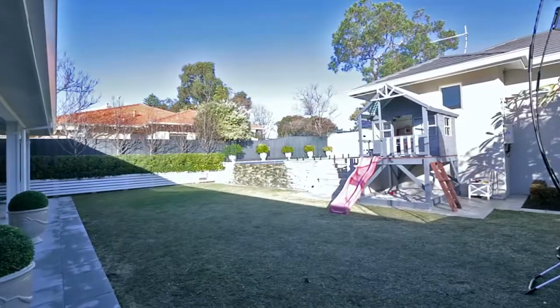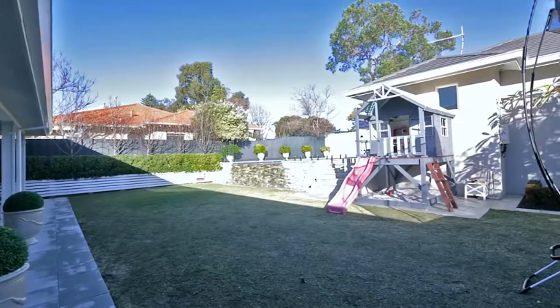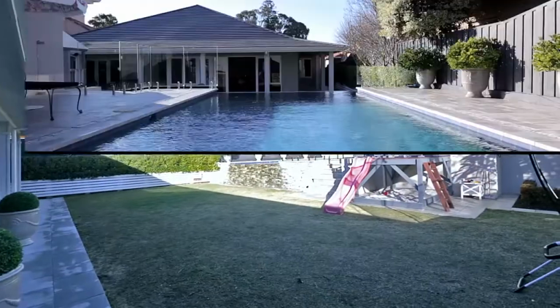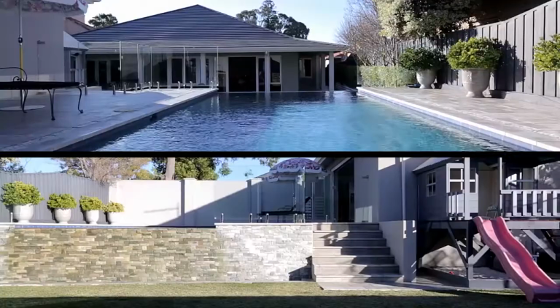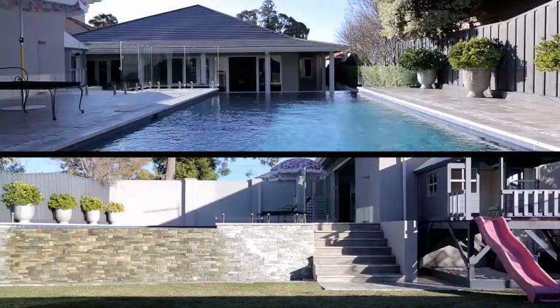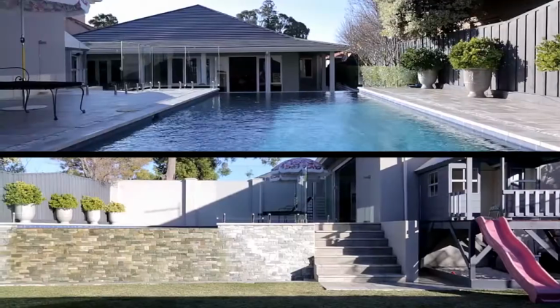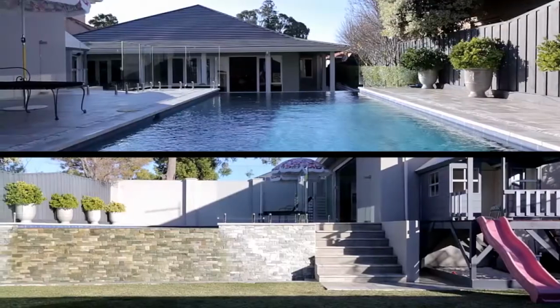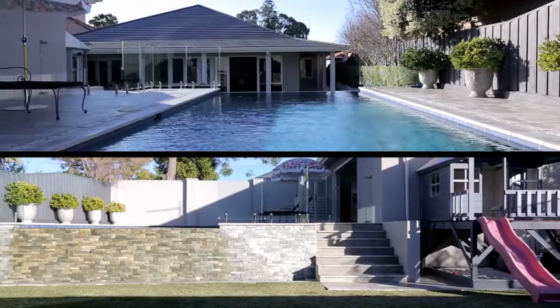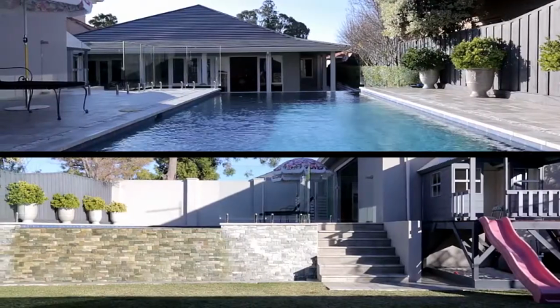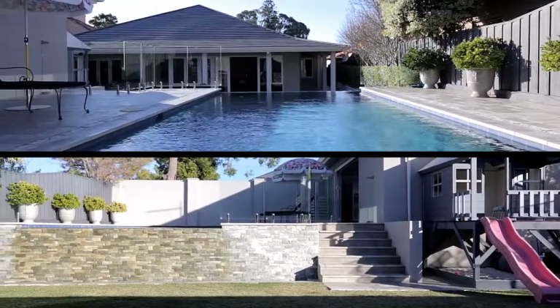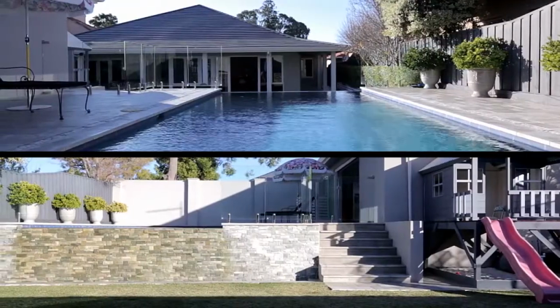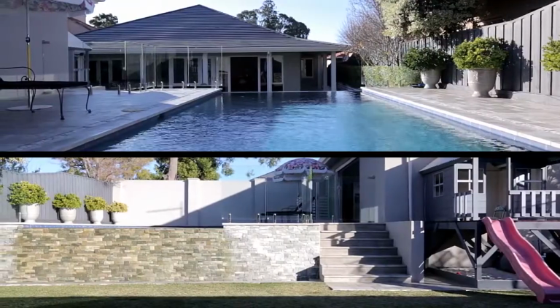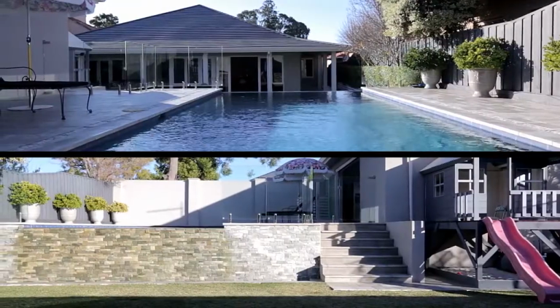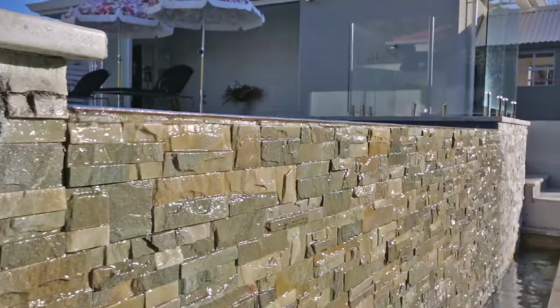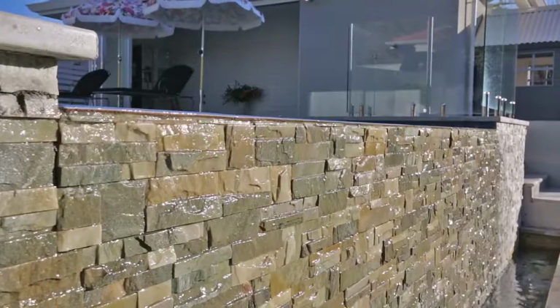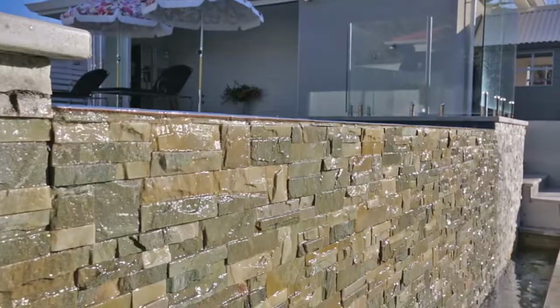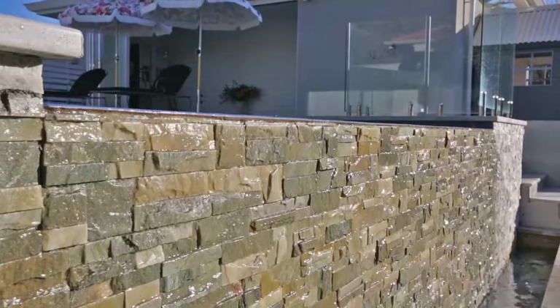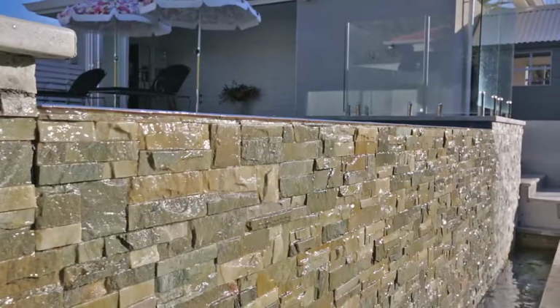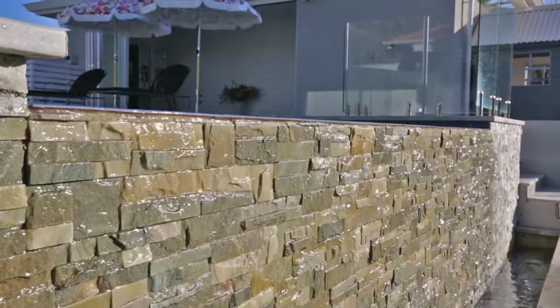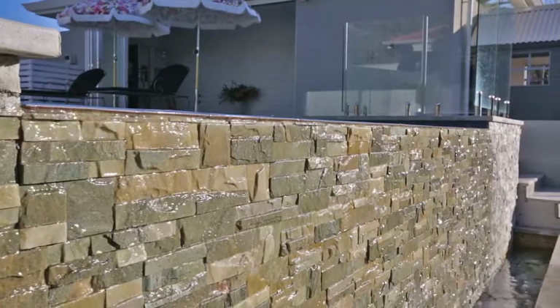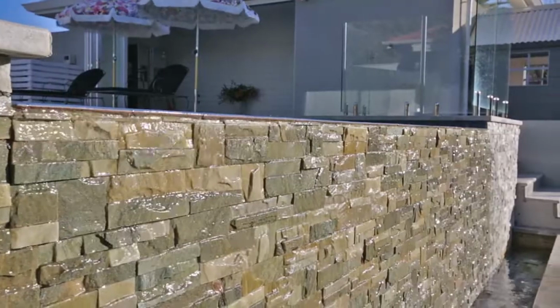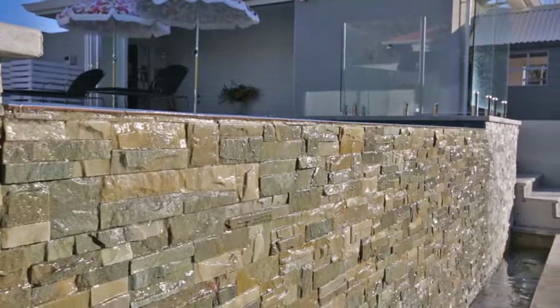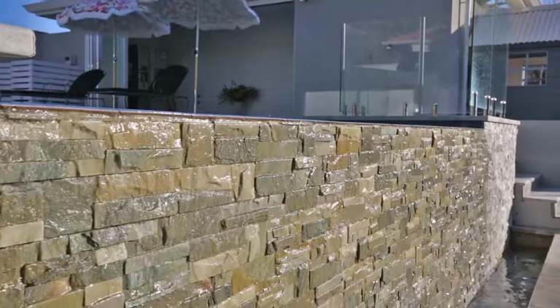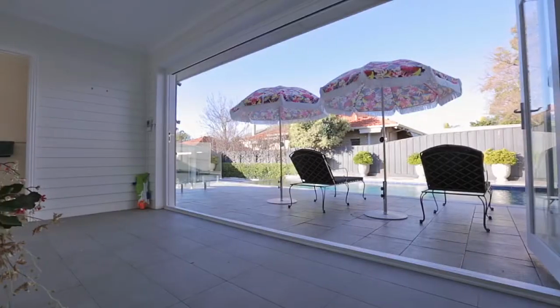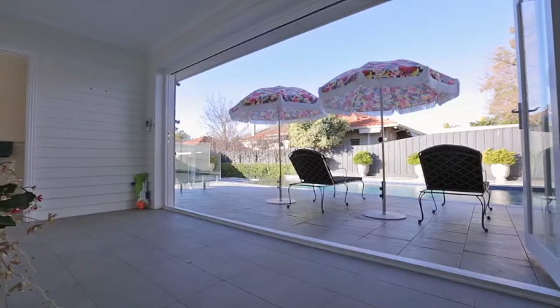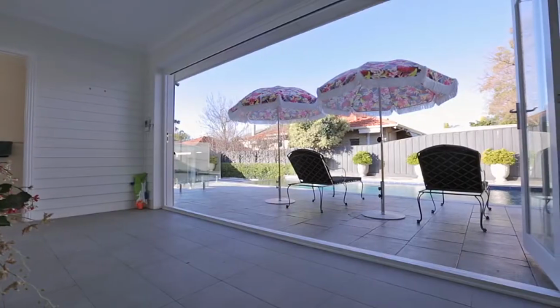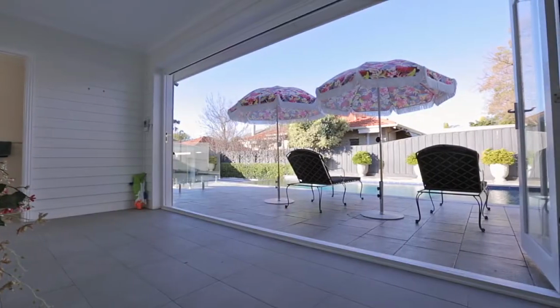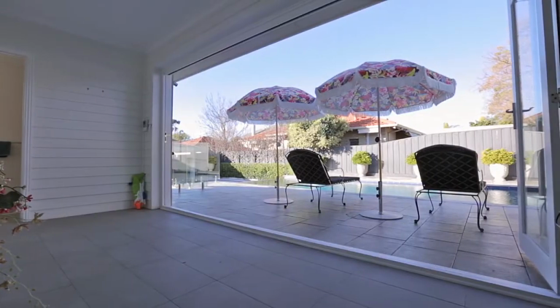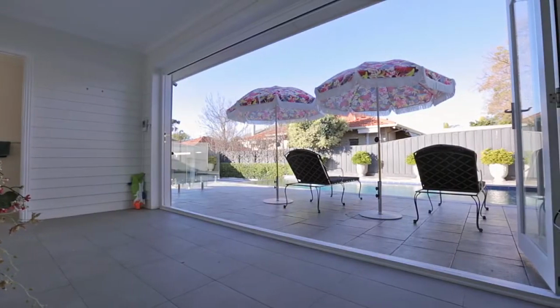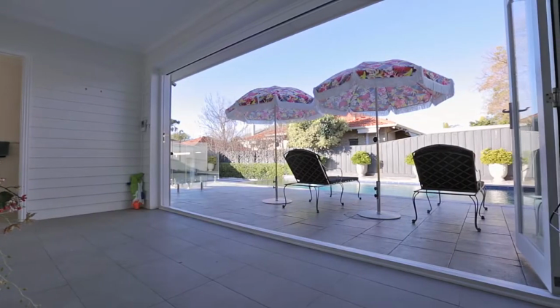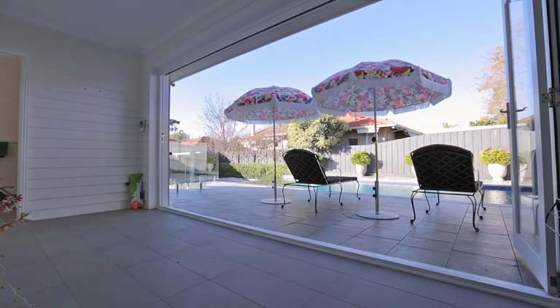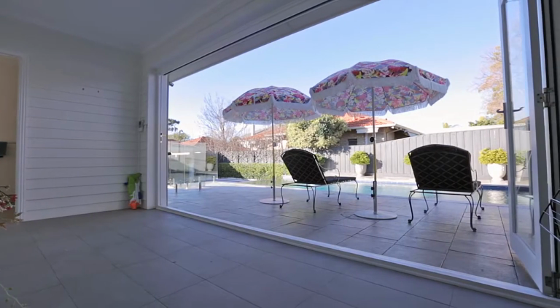A raised pool area with an infinity-edge fountain and an adjoining pool house is the perfect place to entertain.